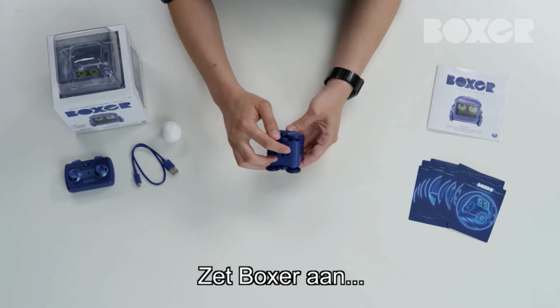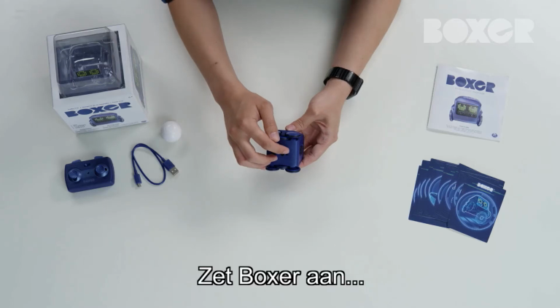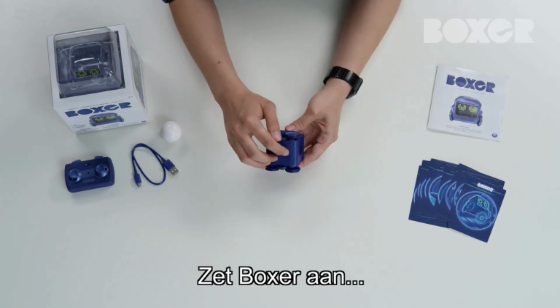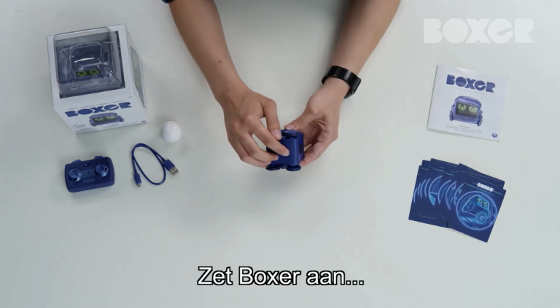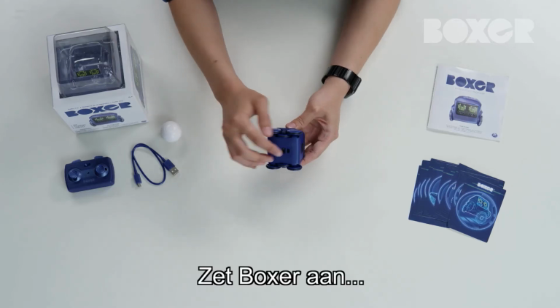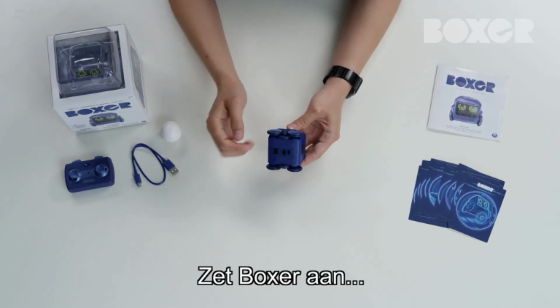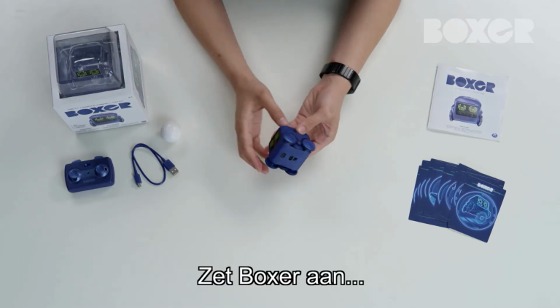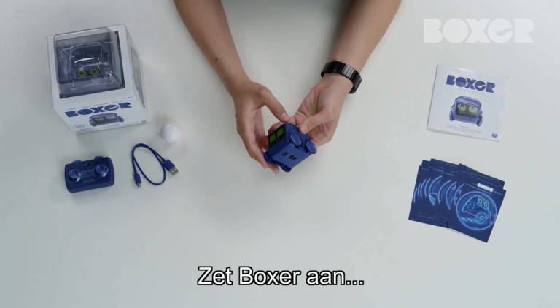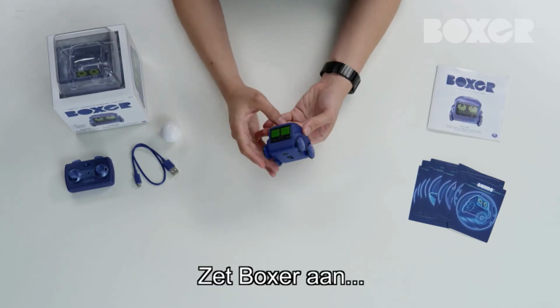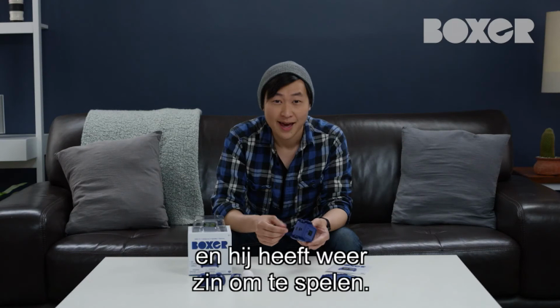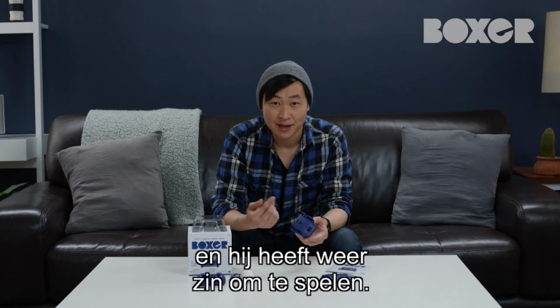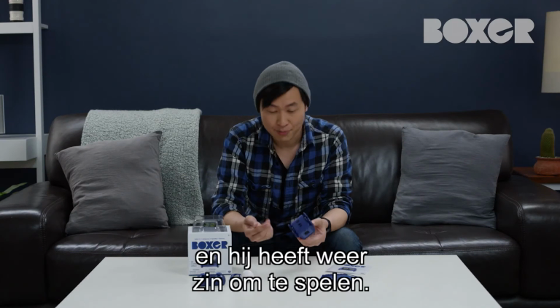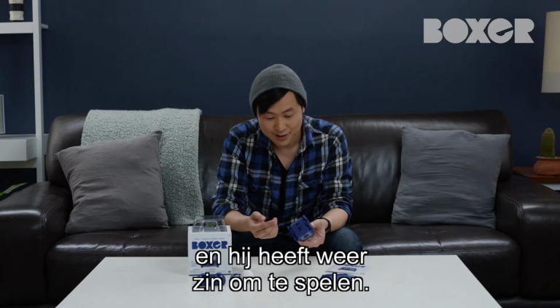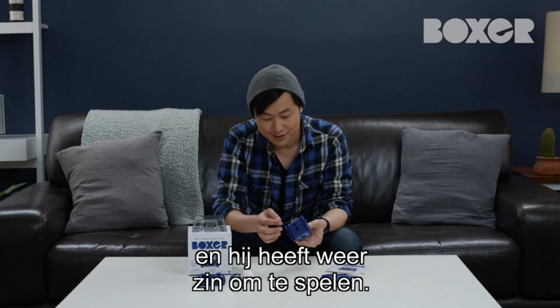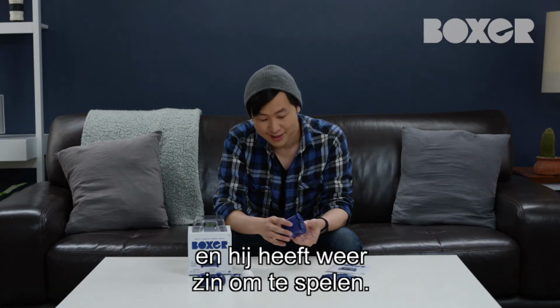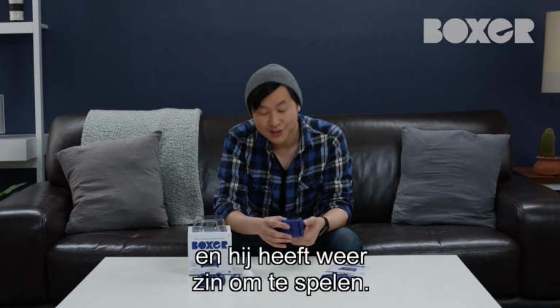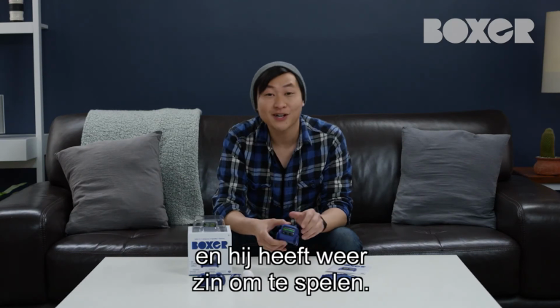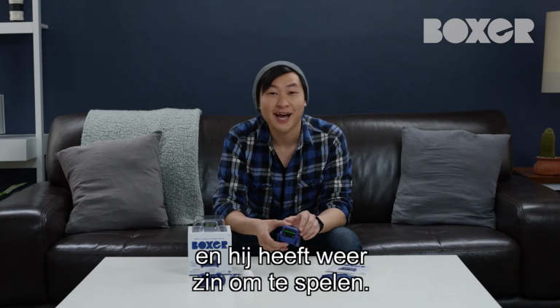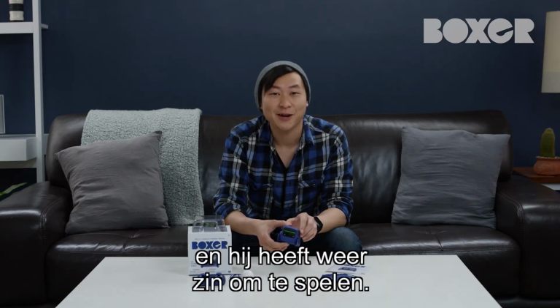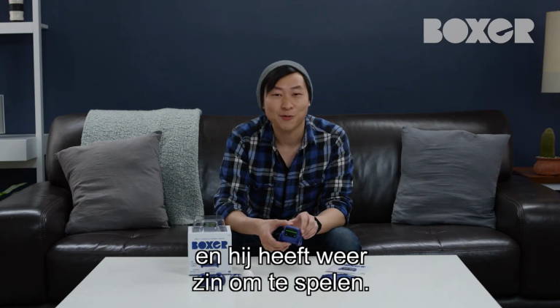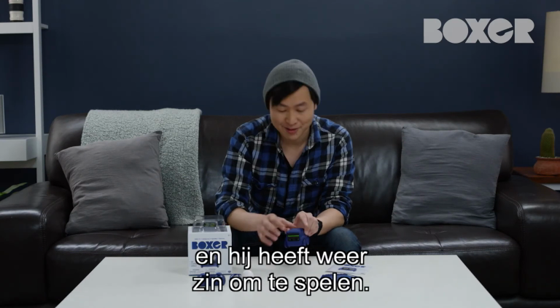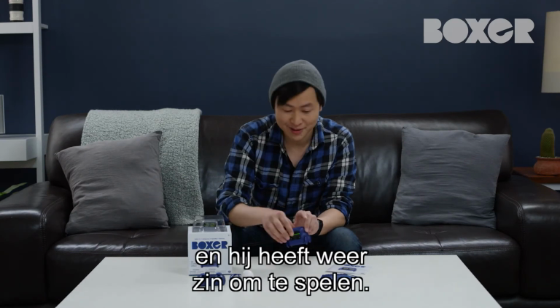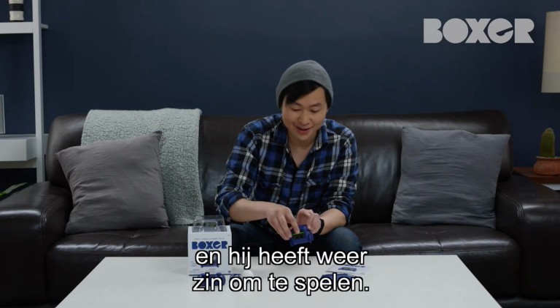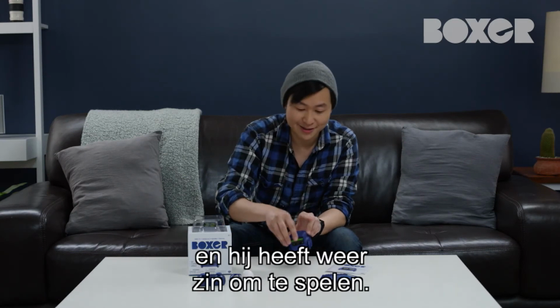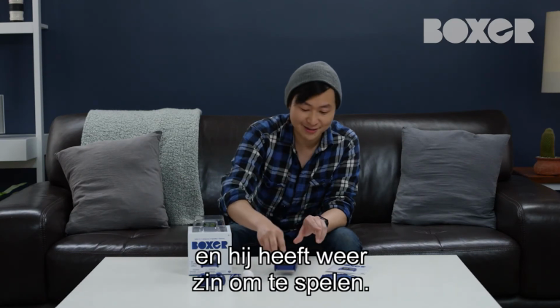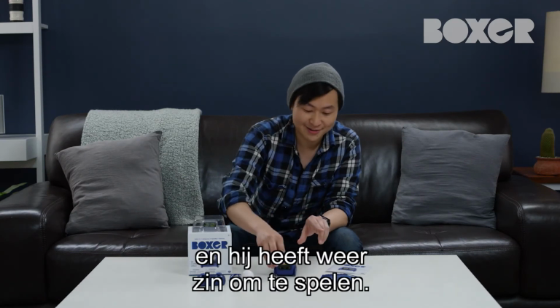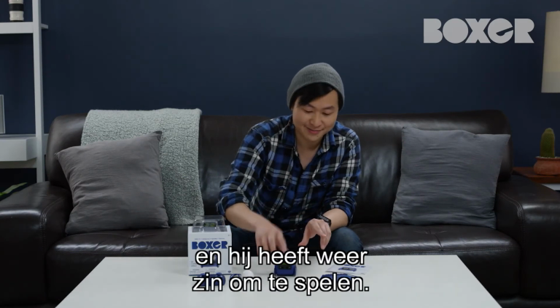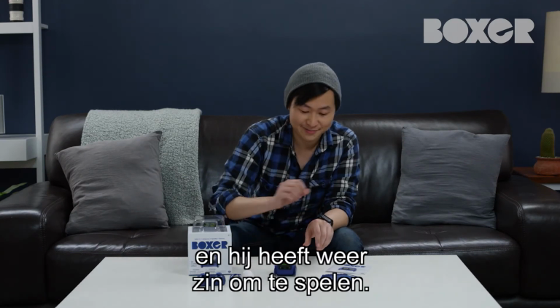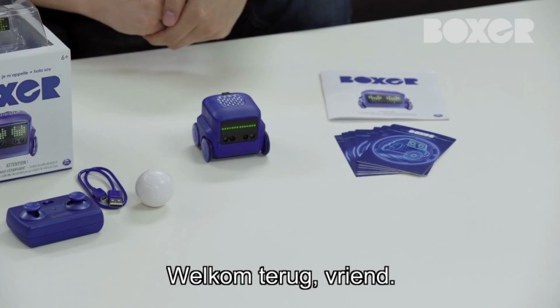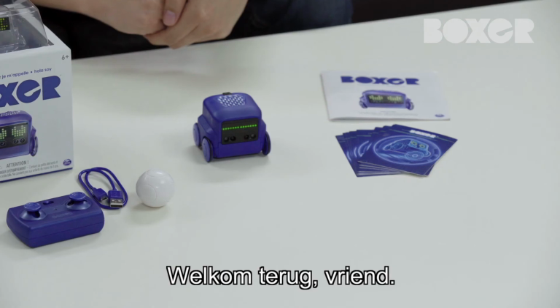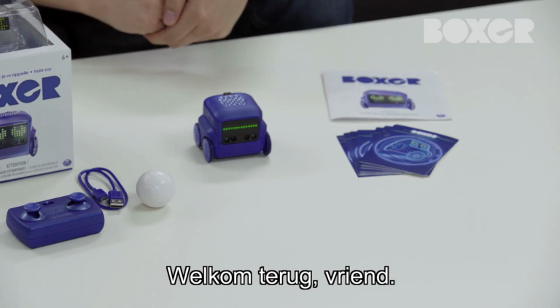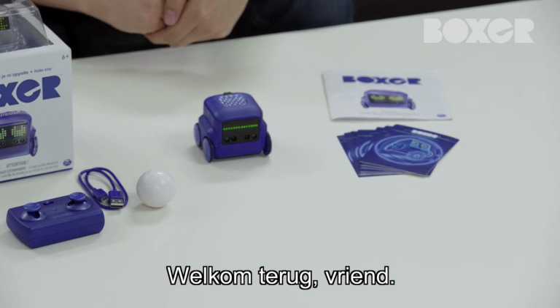Once charging is complete, Boxer's light will turn solid red and you can unplug the USB charger. Flip his switch to on and Boxer is eager and ready to play again. Welcome back, buddy.